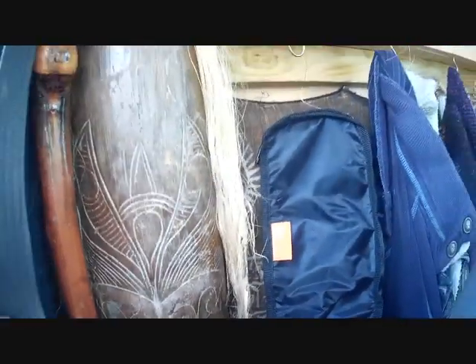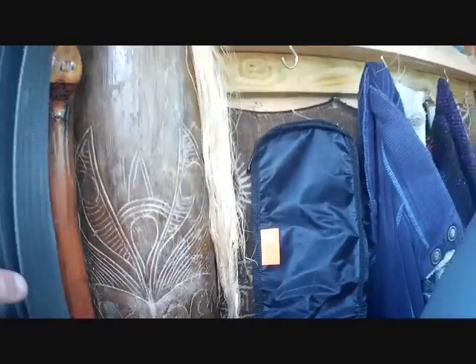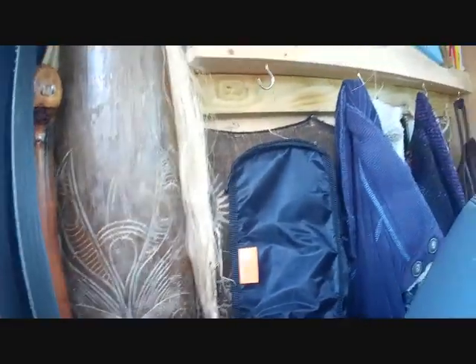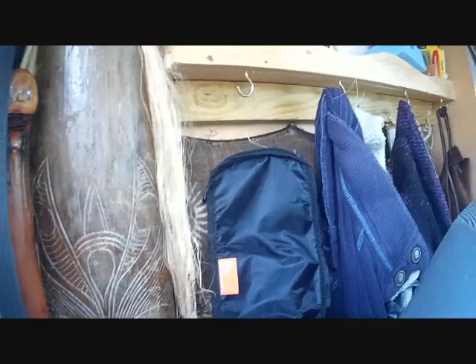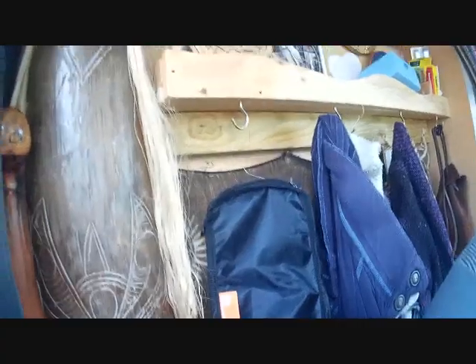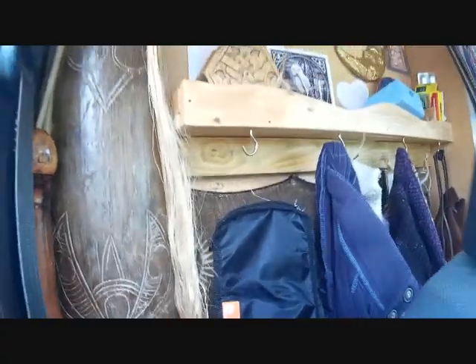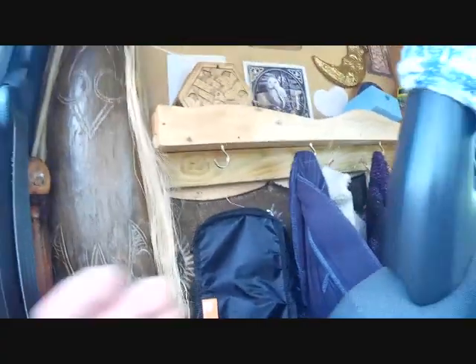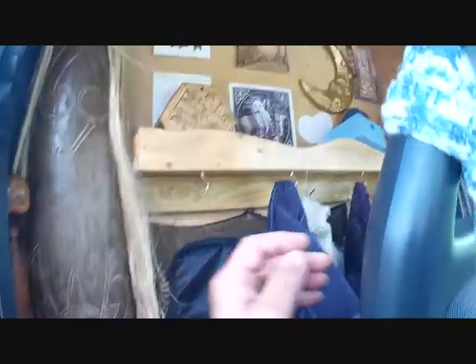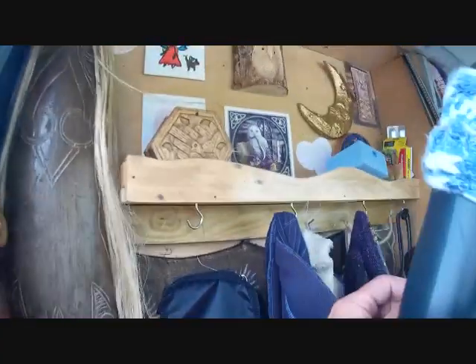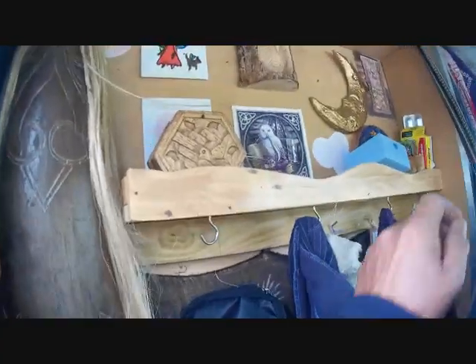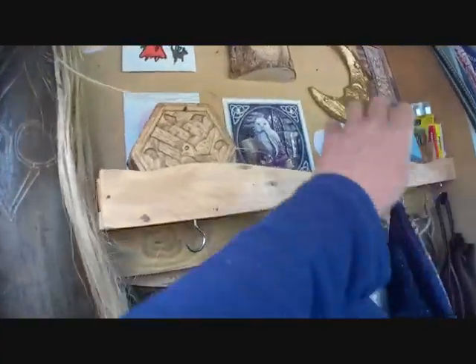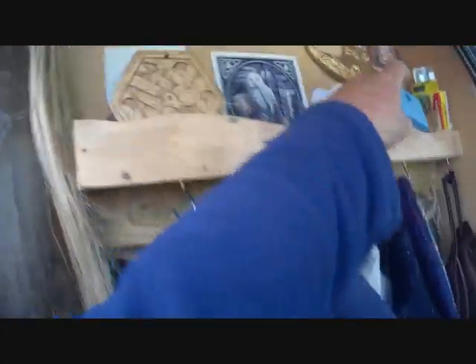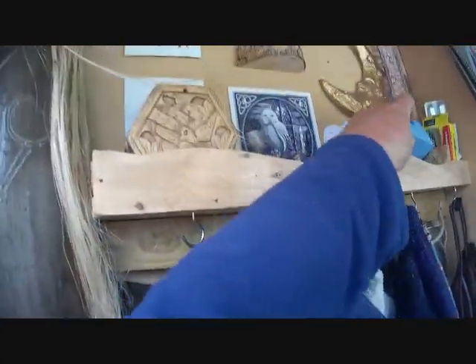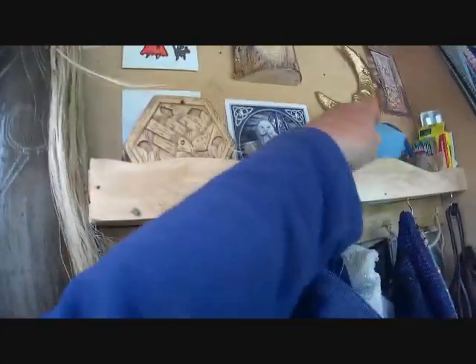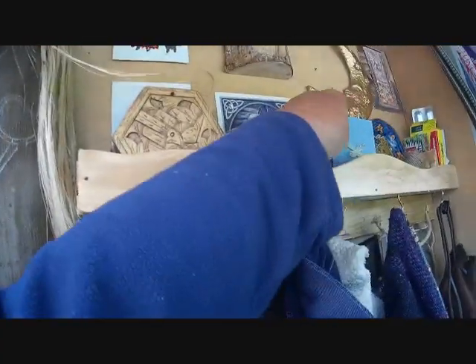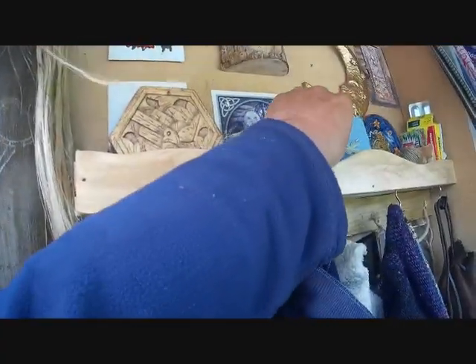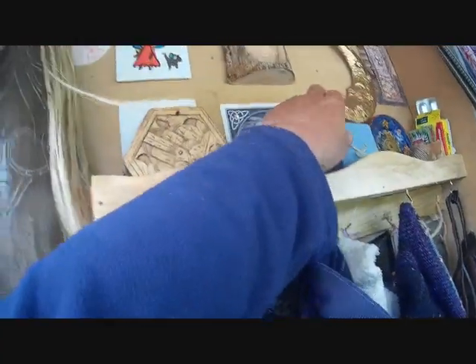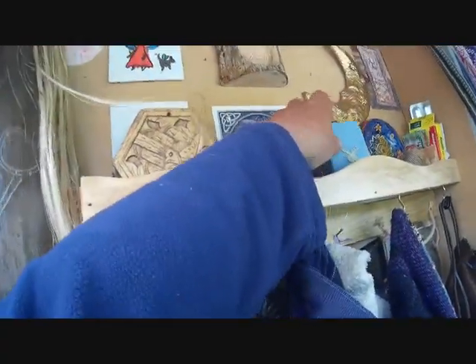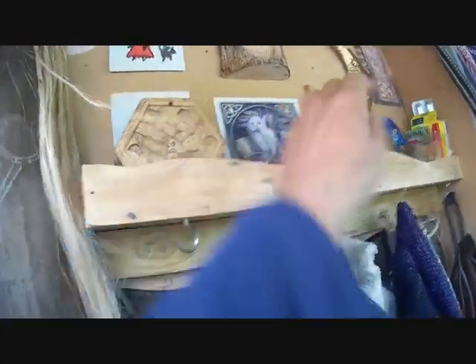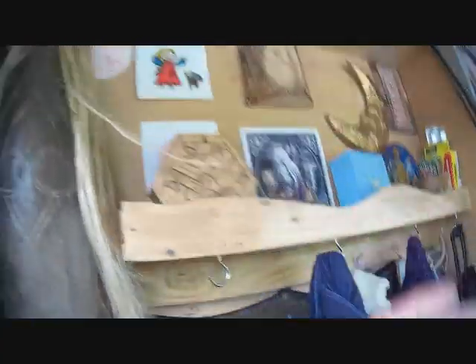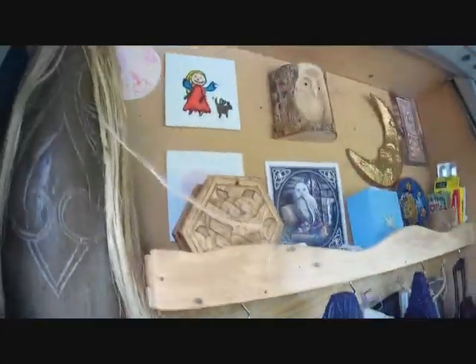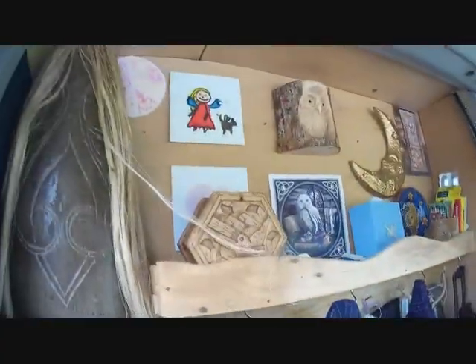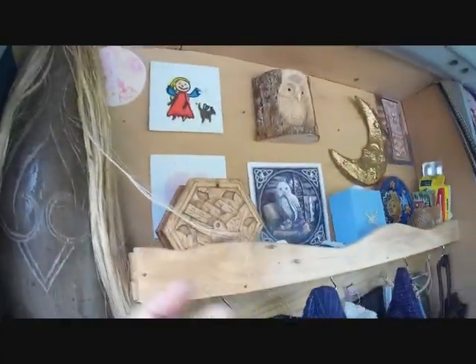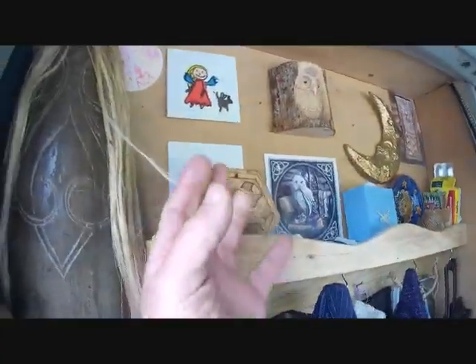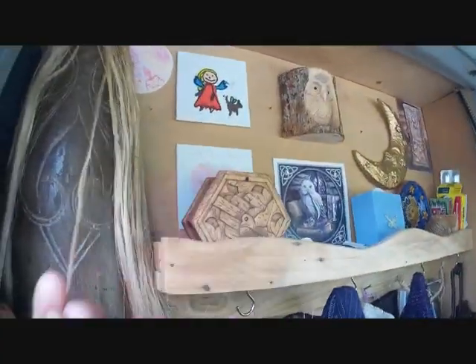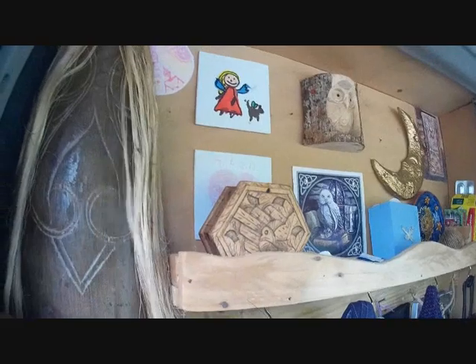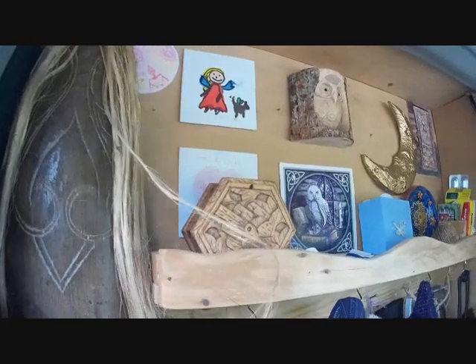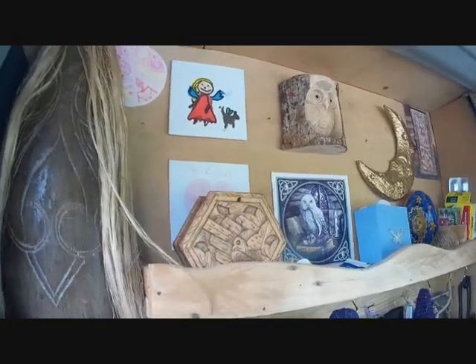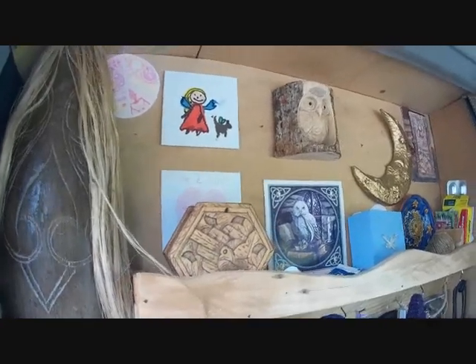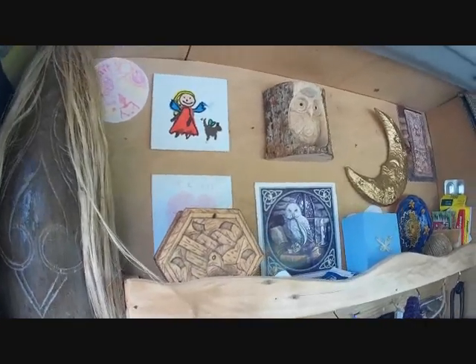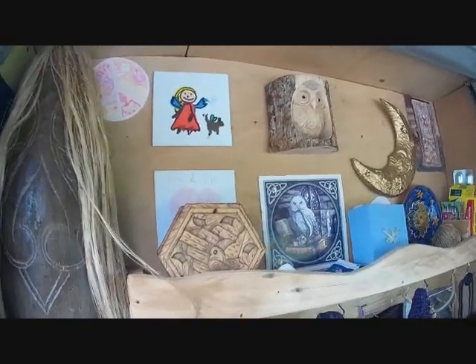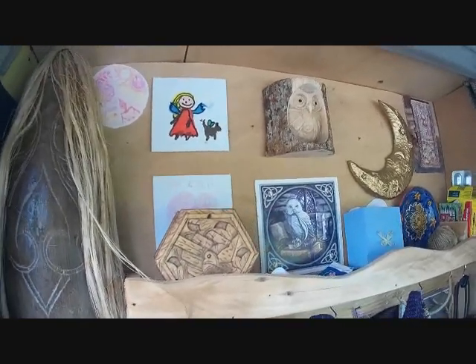When you live in the van, everything's got to have its home and its place. It's got to be organised. That's my little shelf there, with a few little trinkets up there.